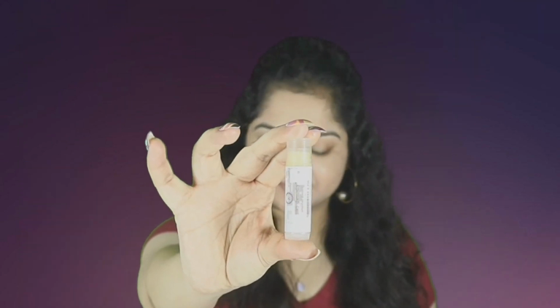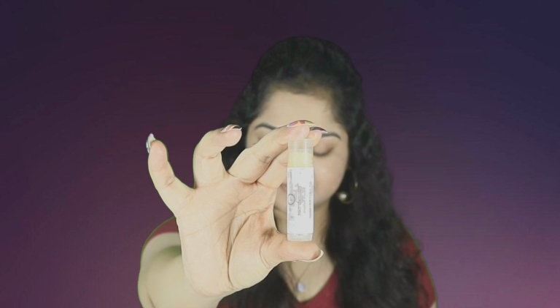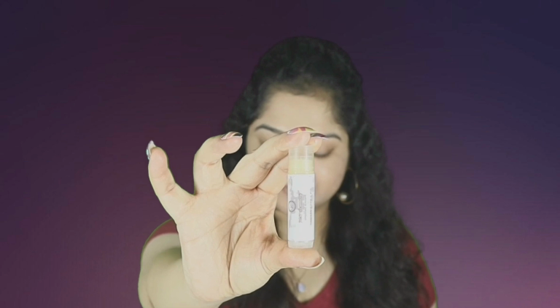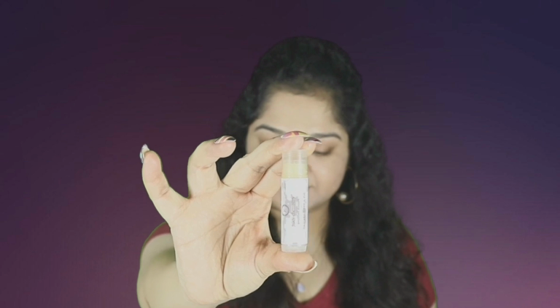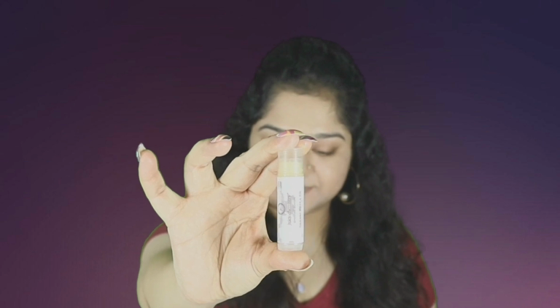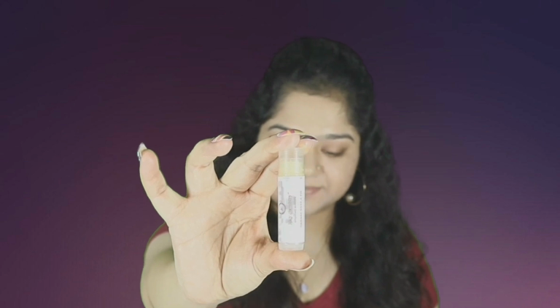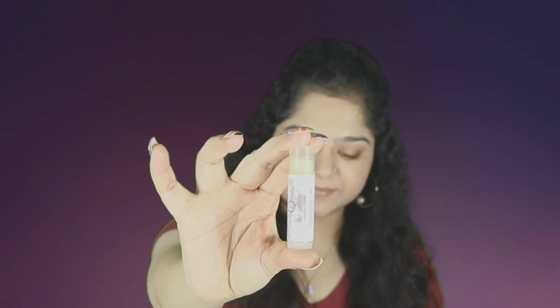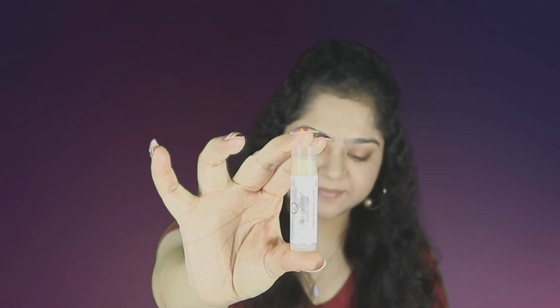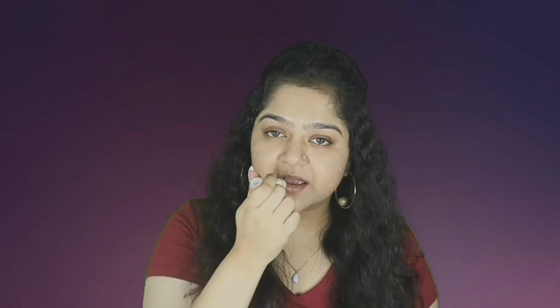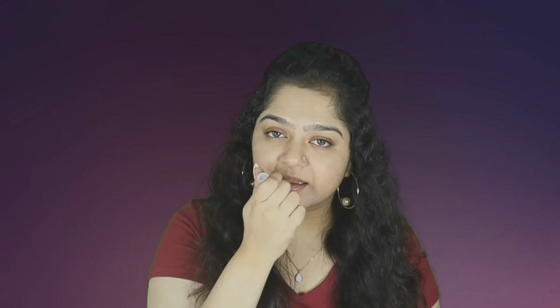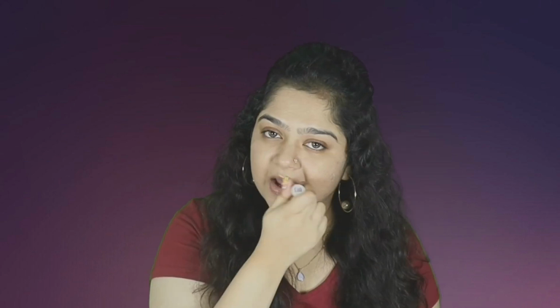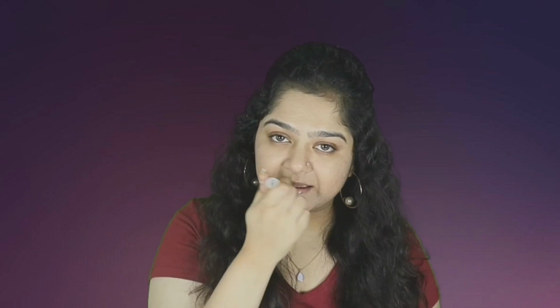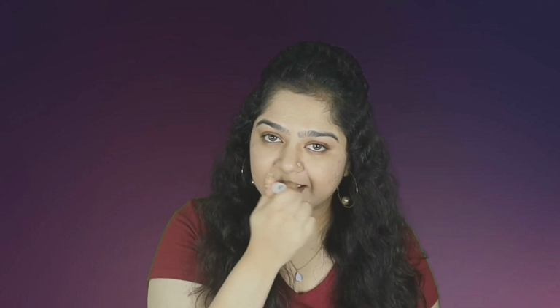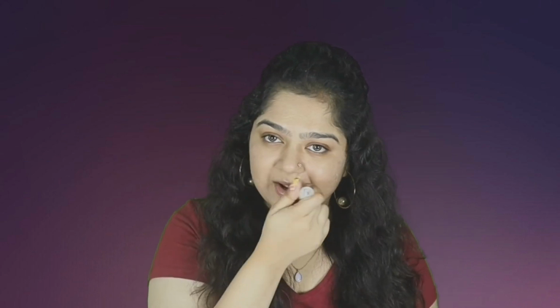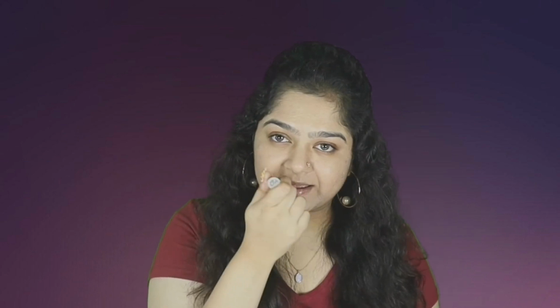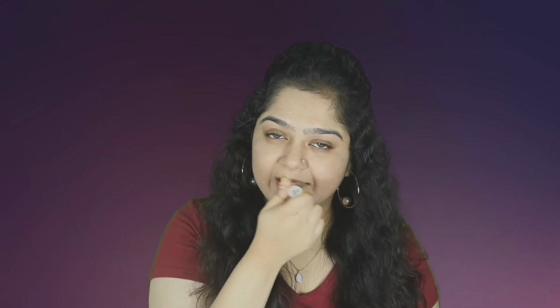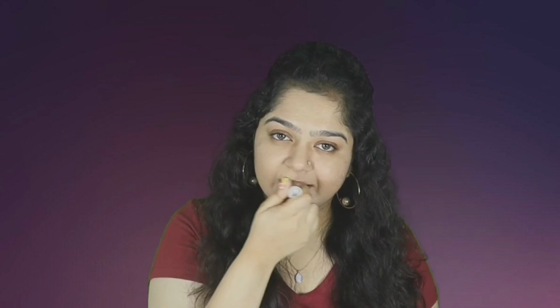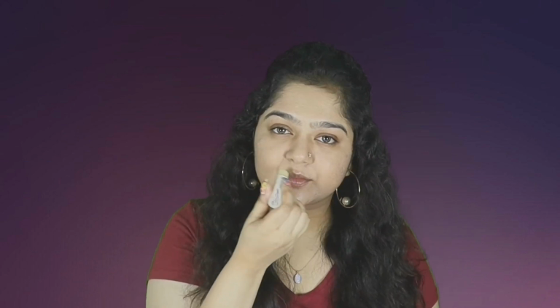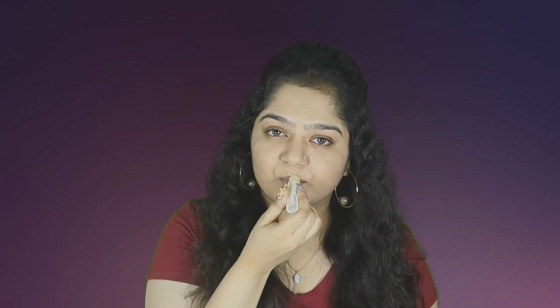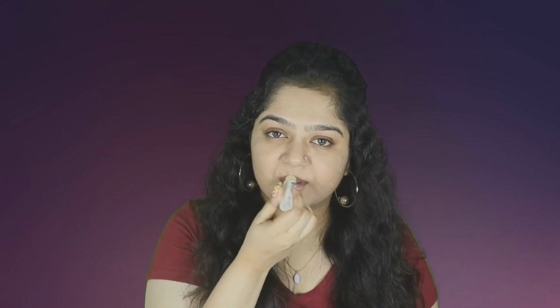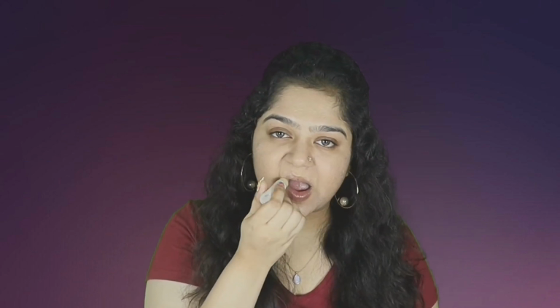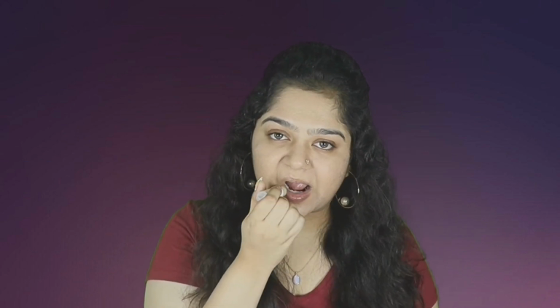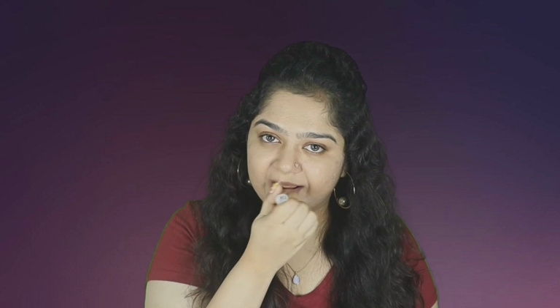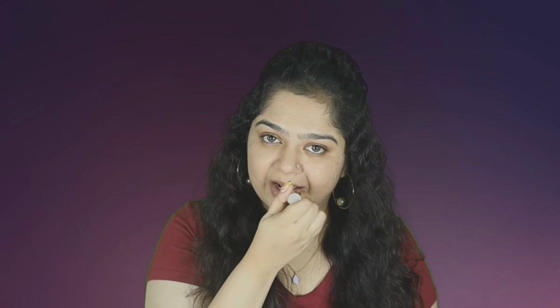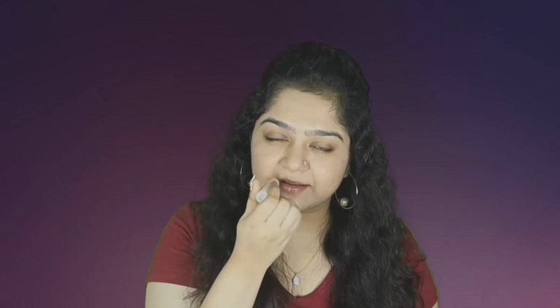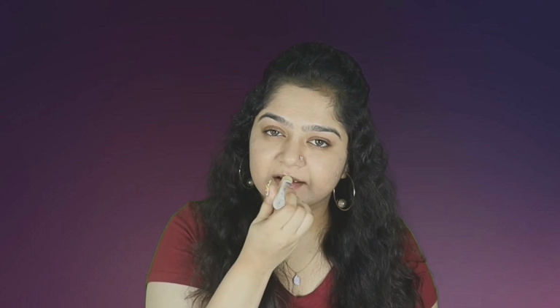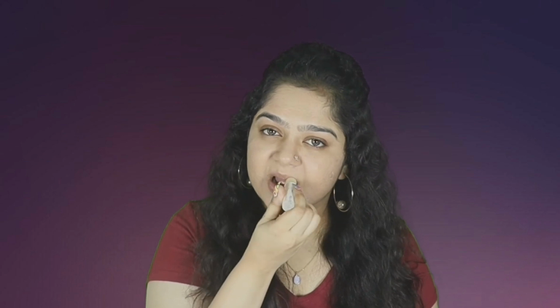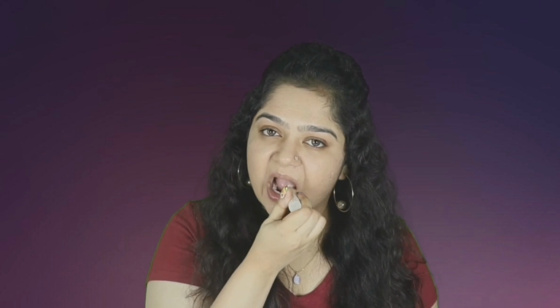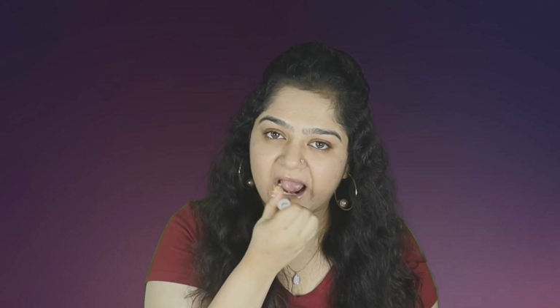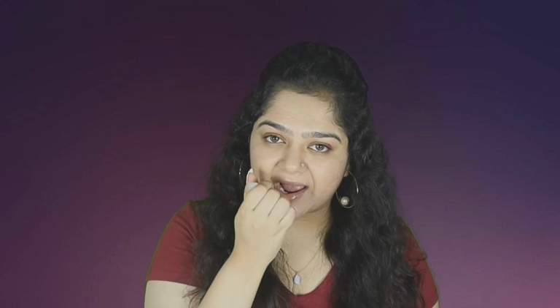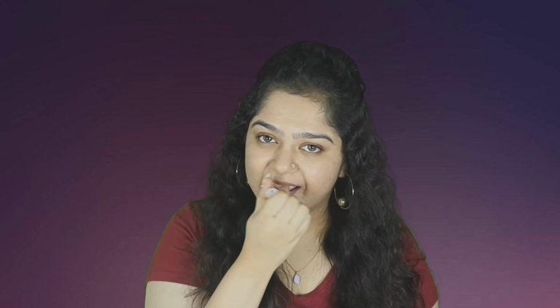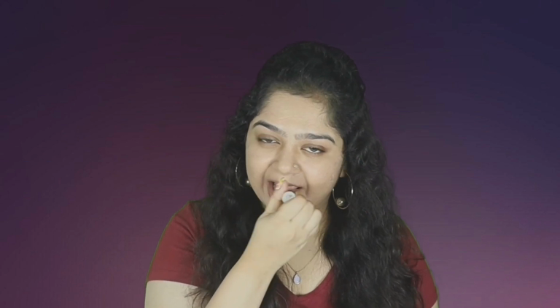For lip balm, I'm using the Juicy Chemistry lip balm in the Damask Rose. I'm applying a very generous coat on my lips — this takes care of my dryness.